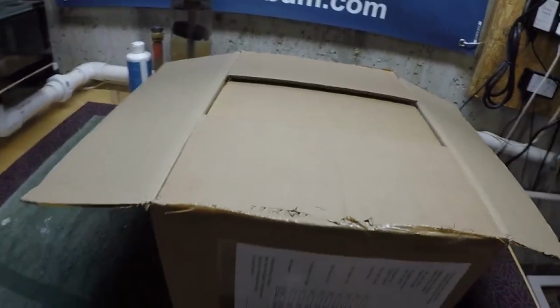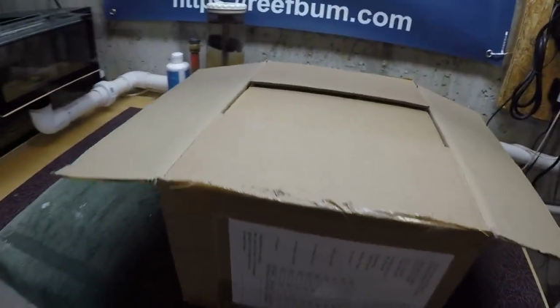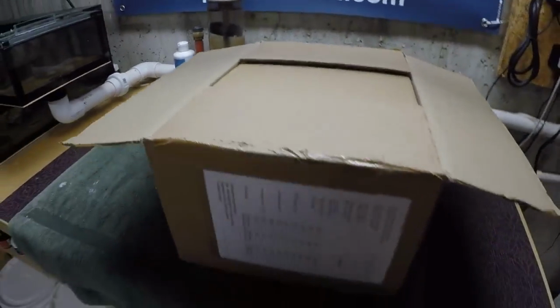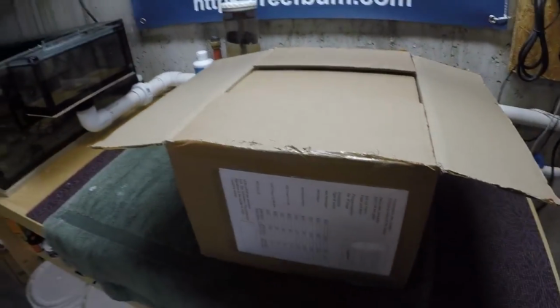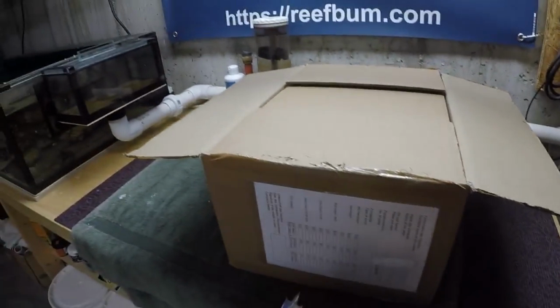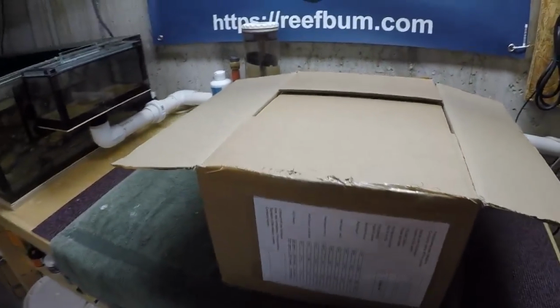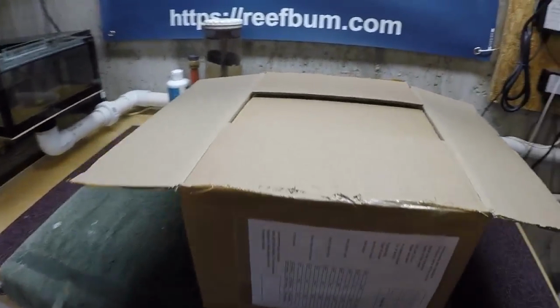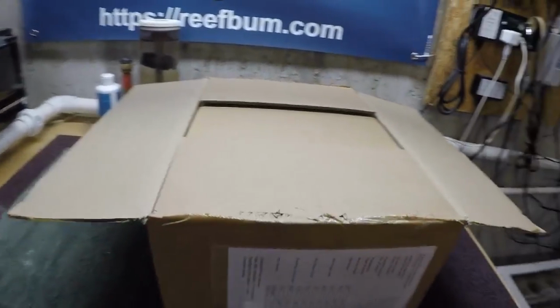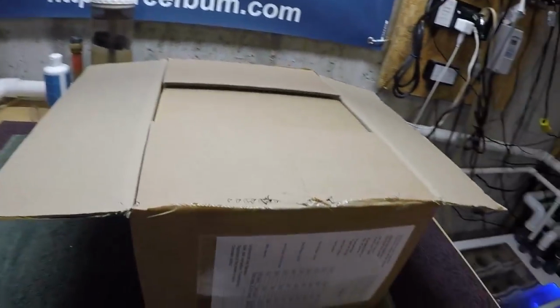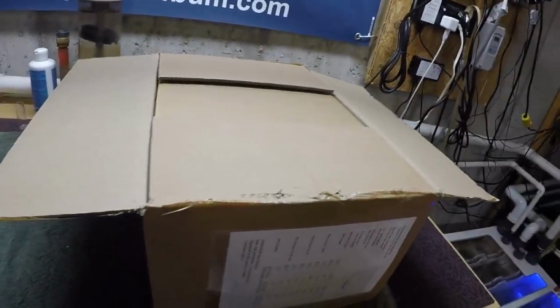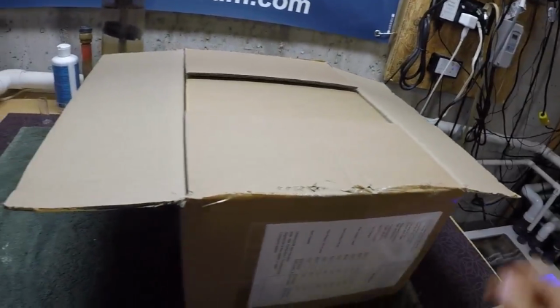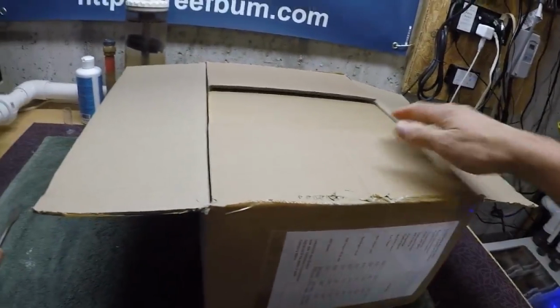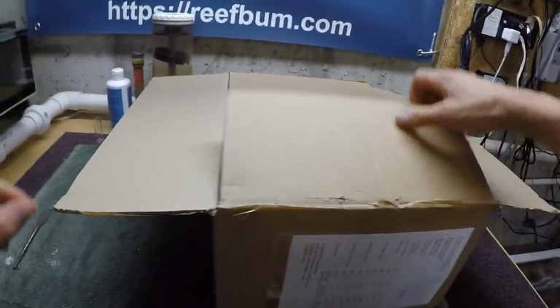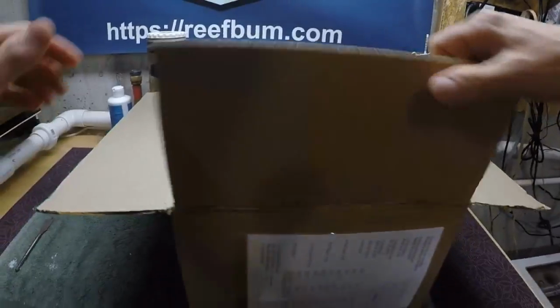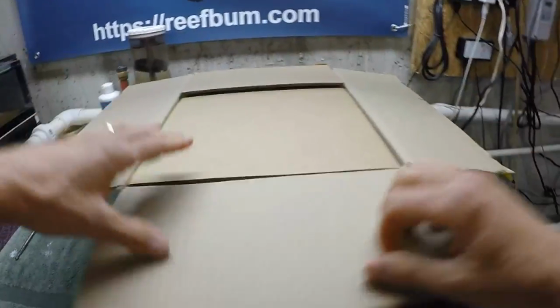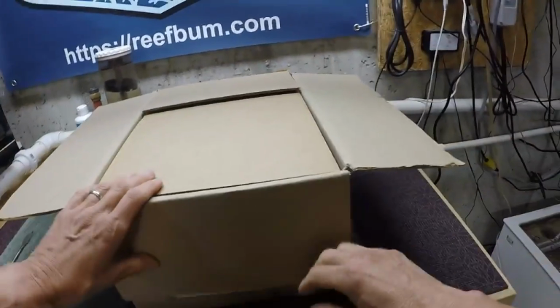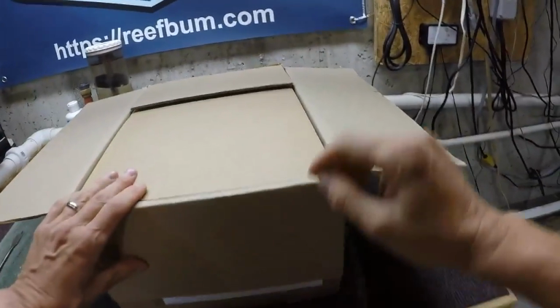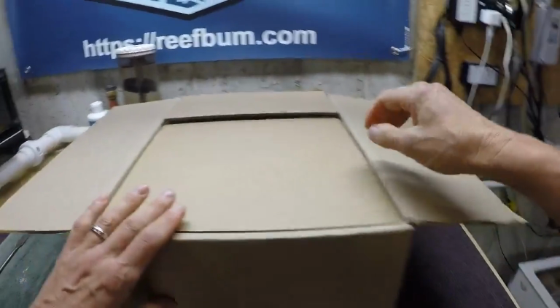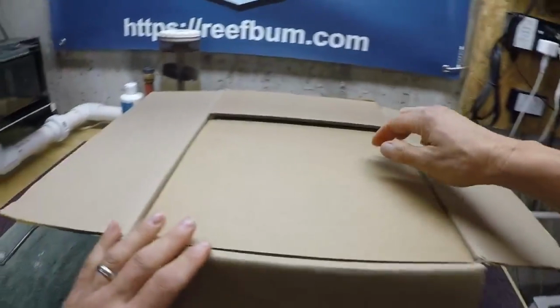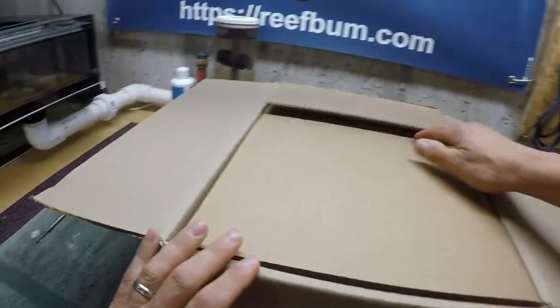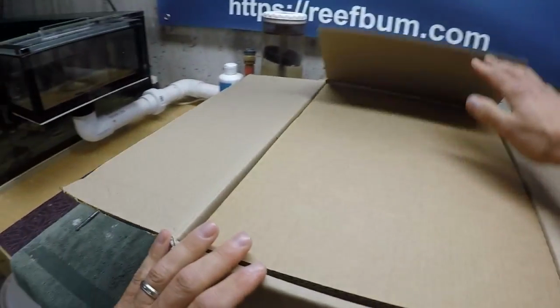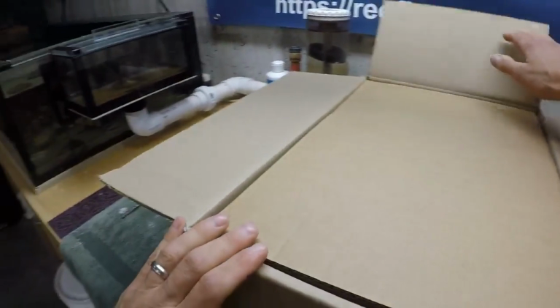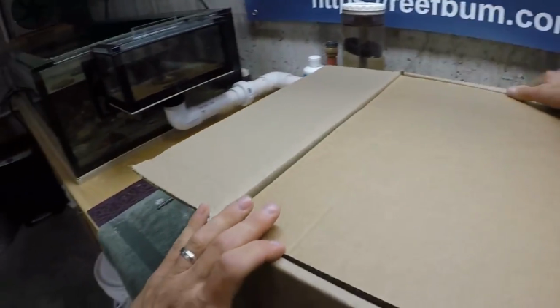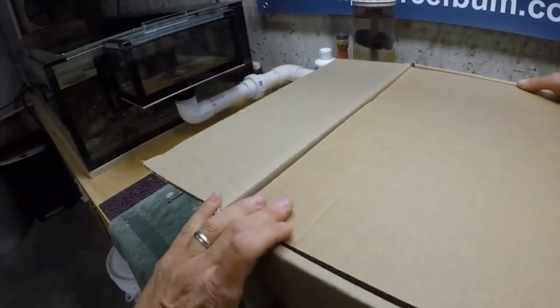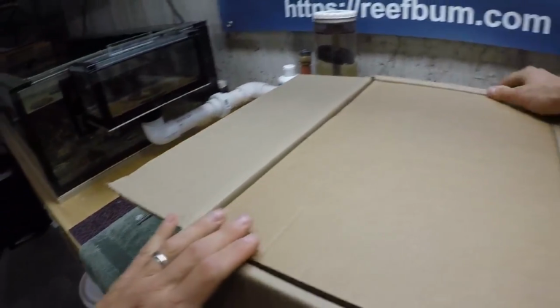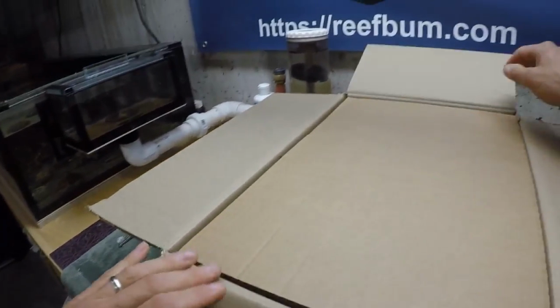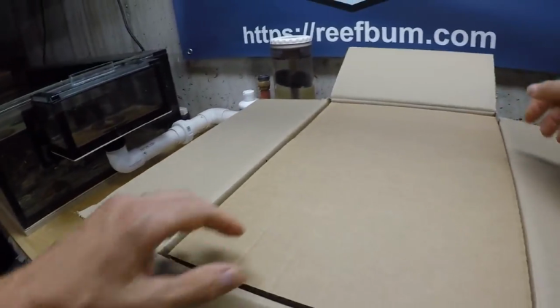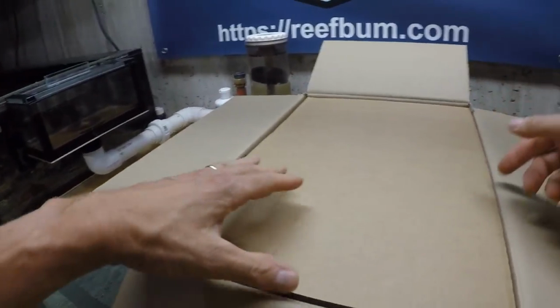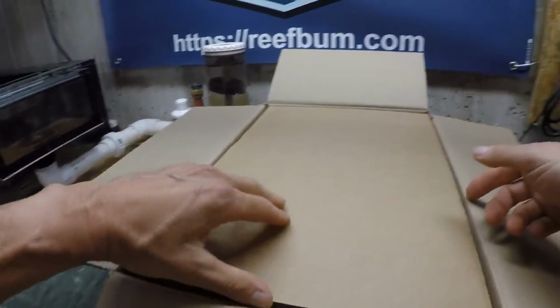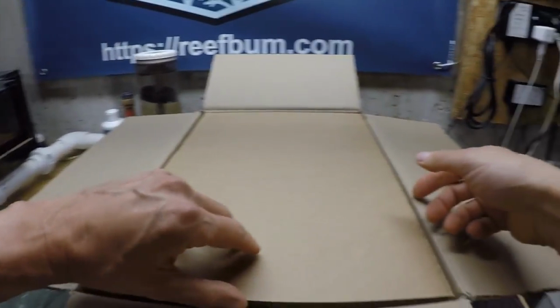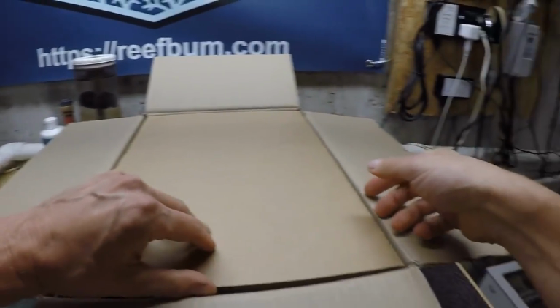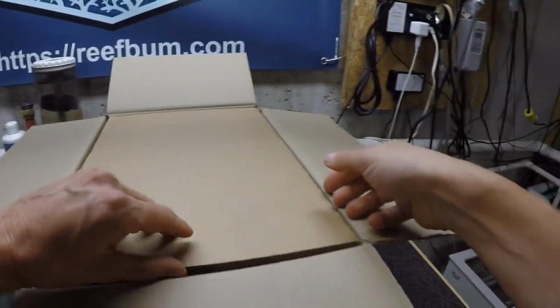I've read the instructions beforehand, so I kind of know what I'm getting into. This should be pretty much plug and play.